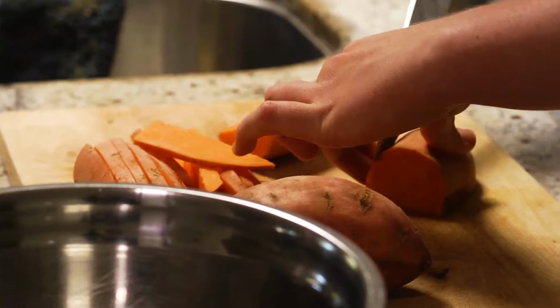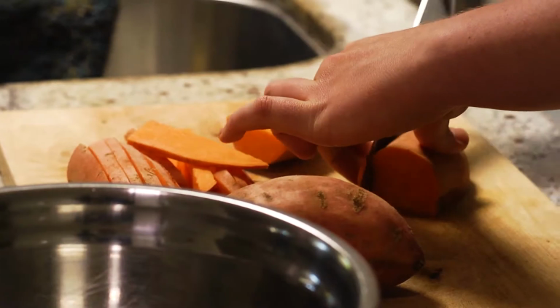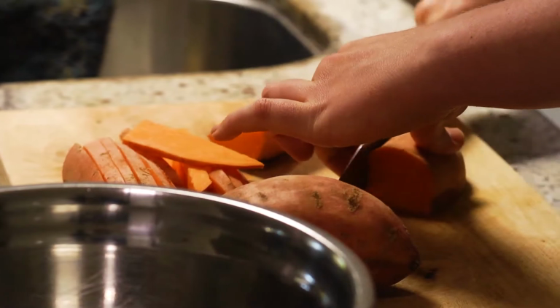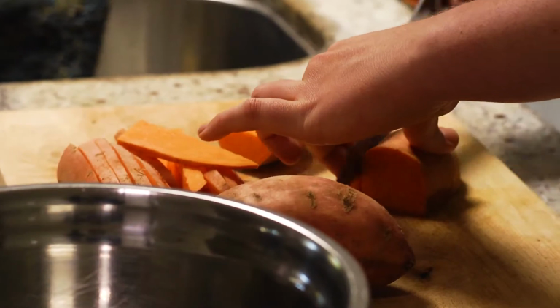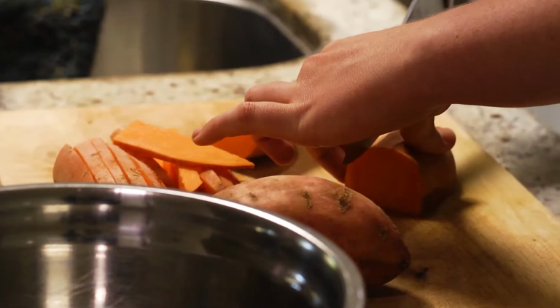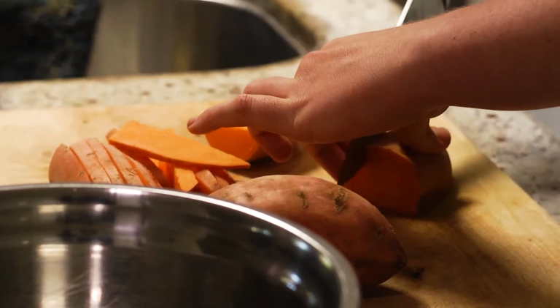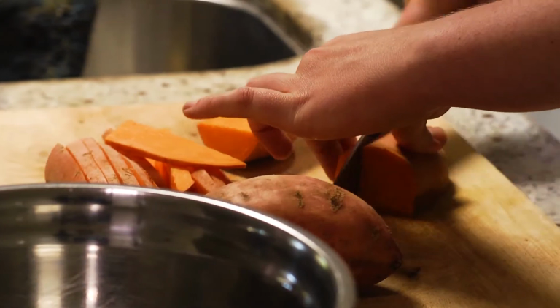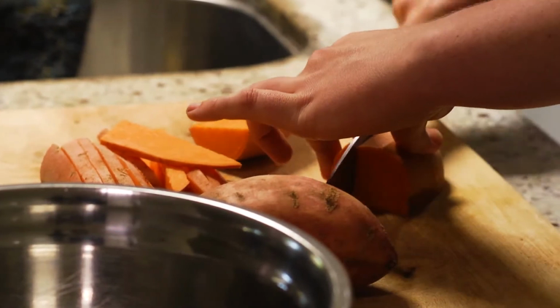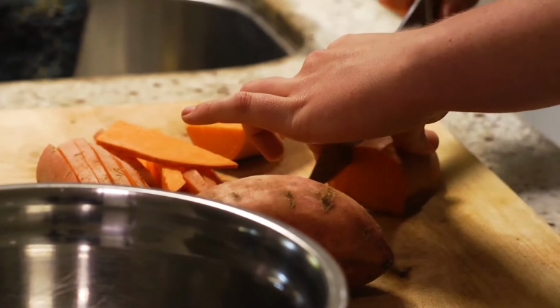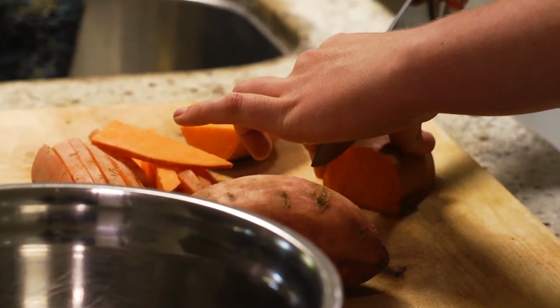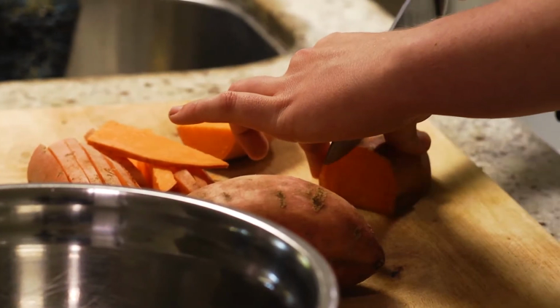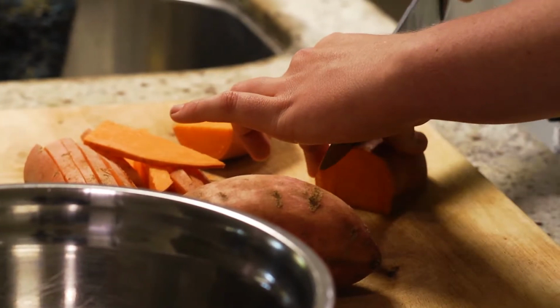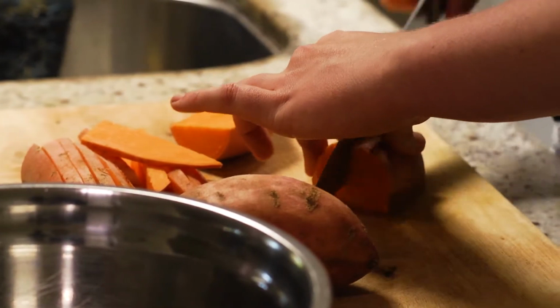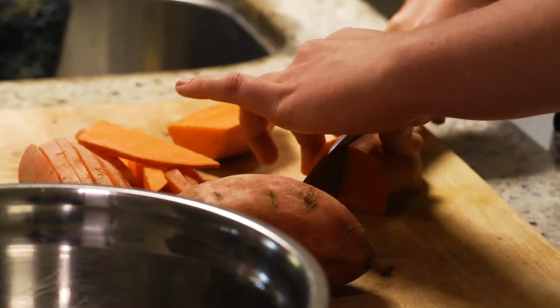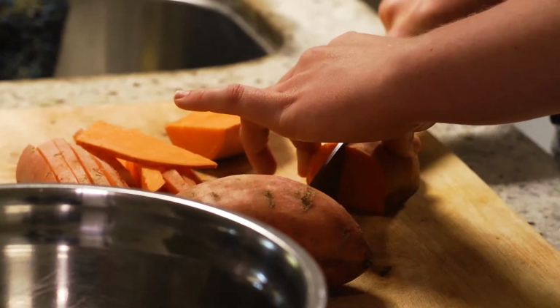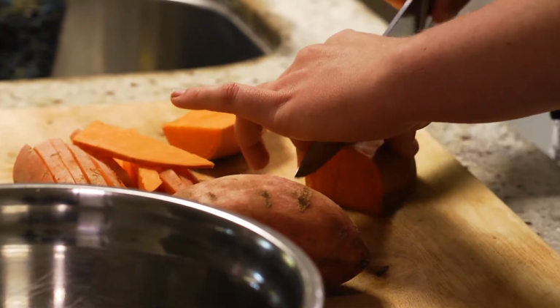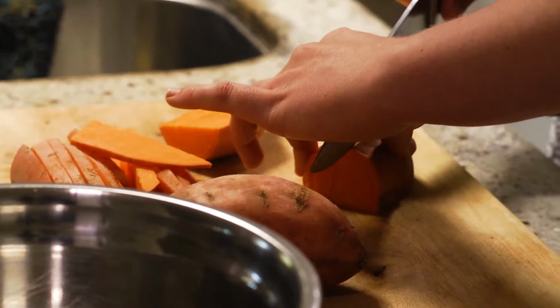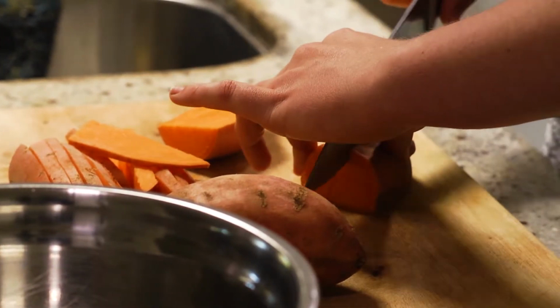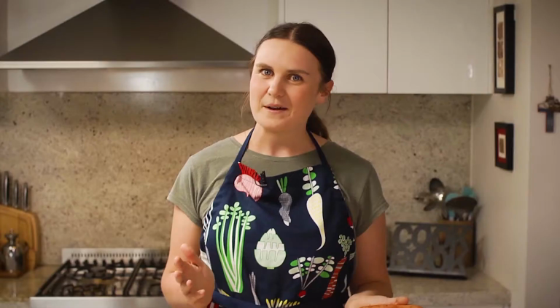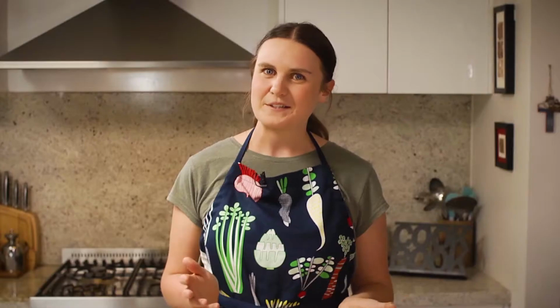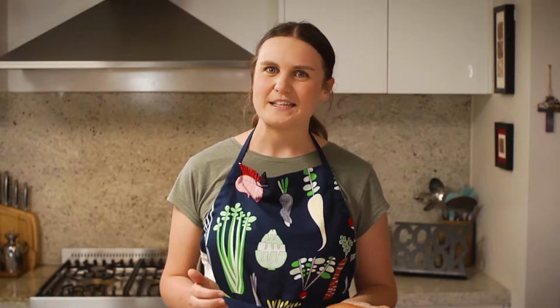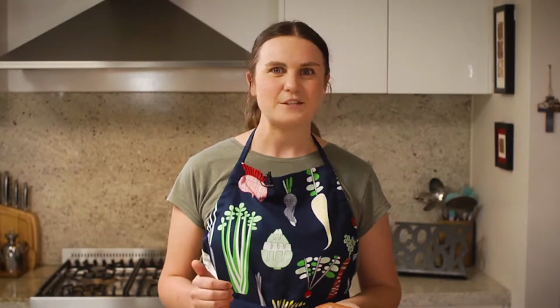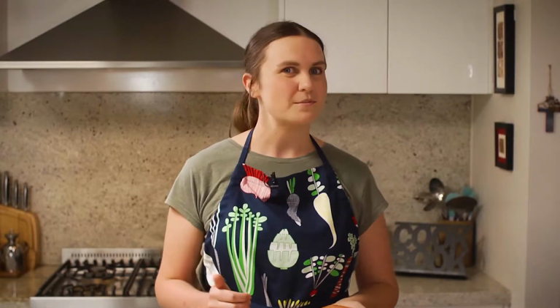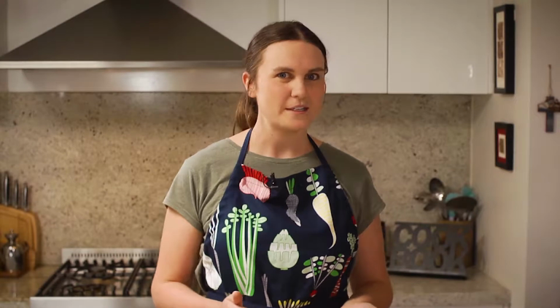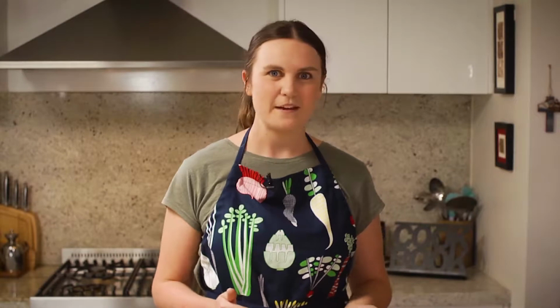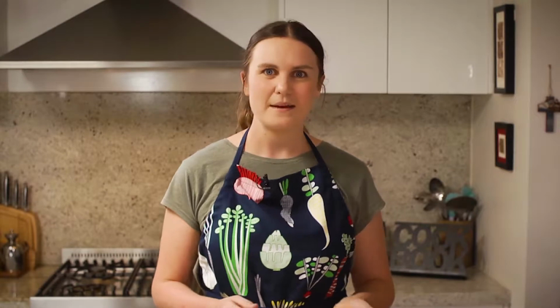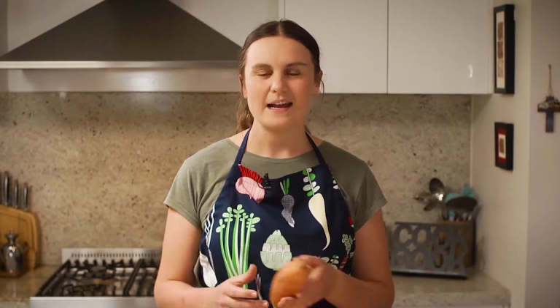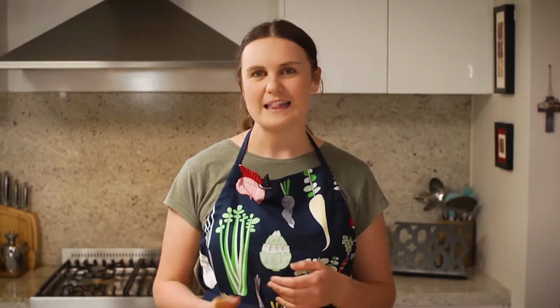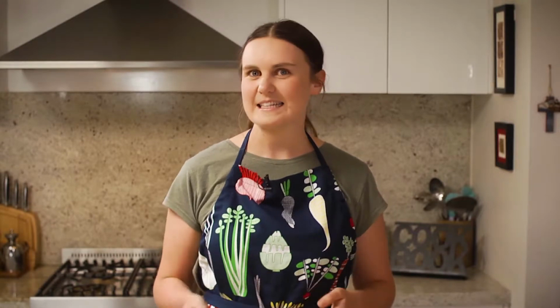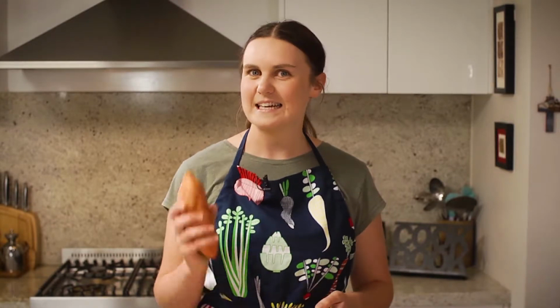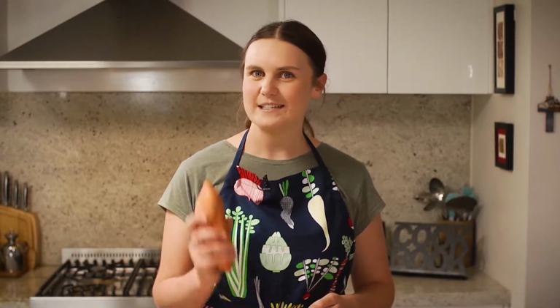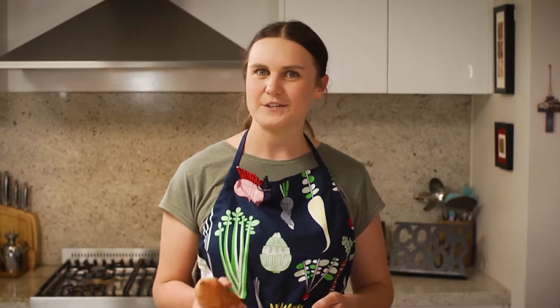When I make them I like to leave the skin on — looks a bit rustic and trendy, but also gives you some bonus fibre and I think it's tastier too.